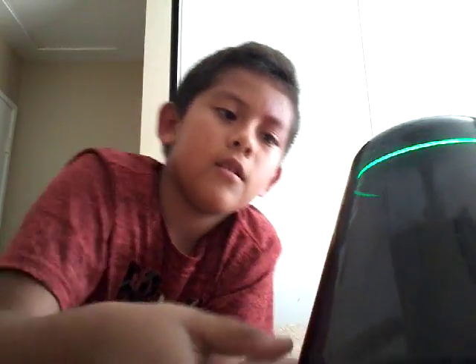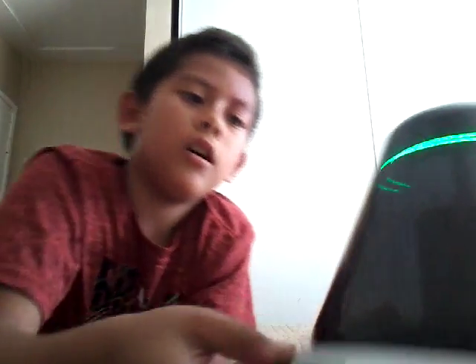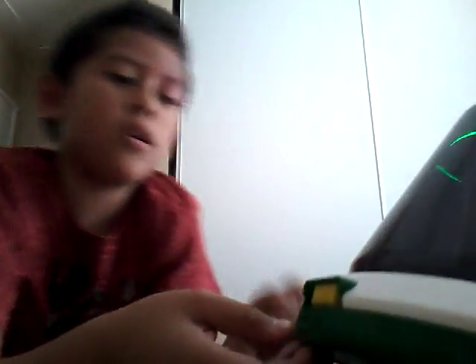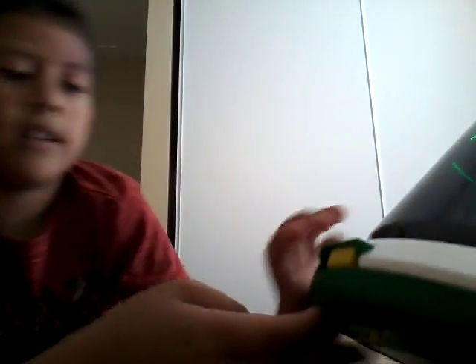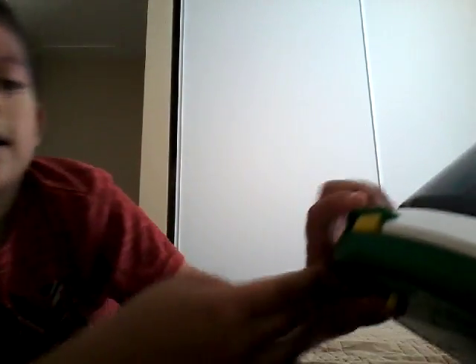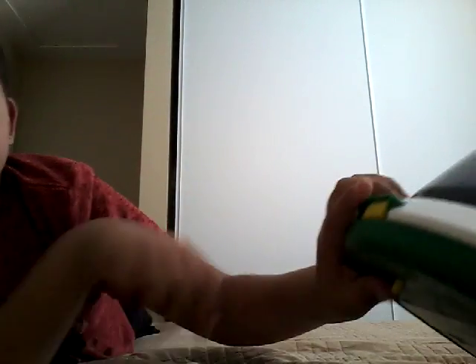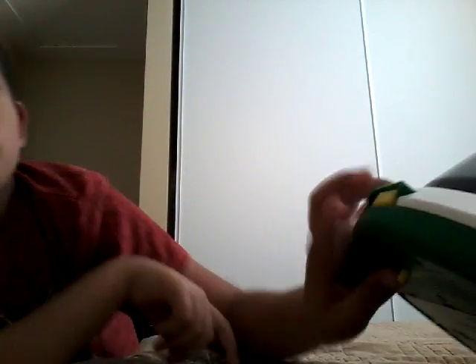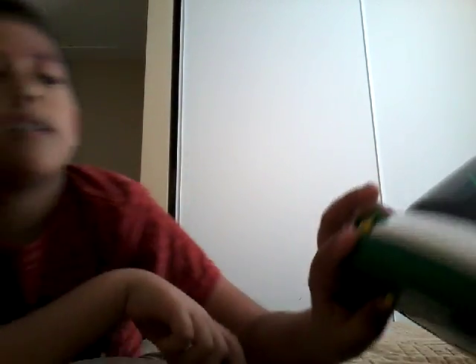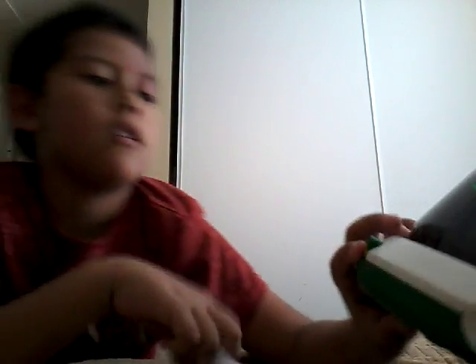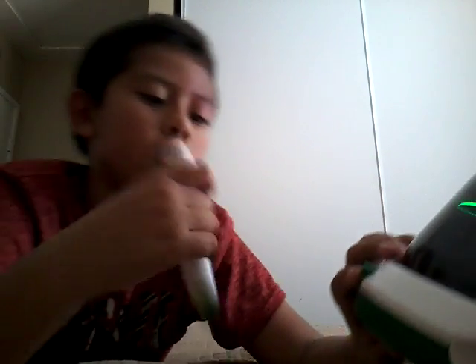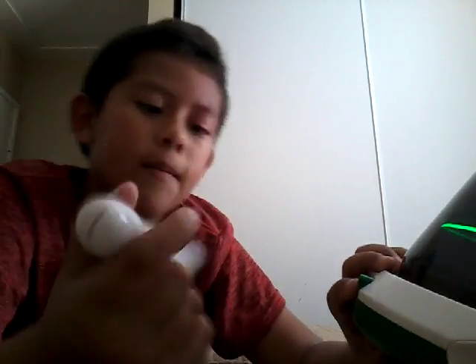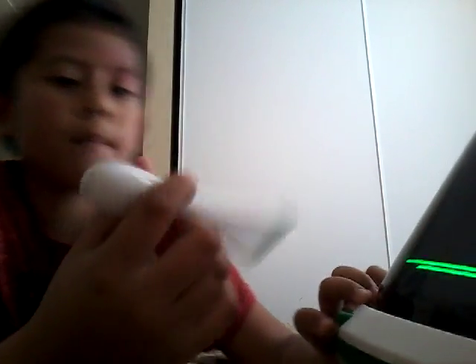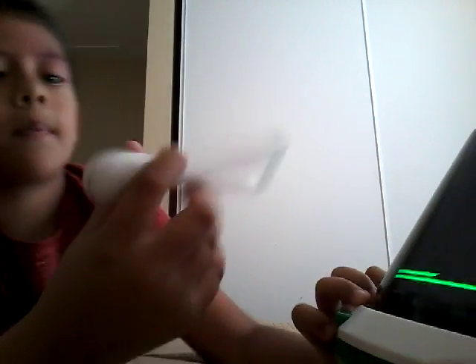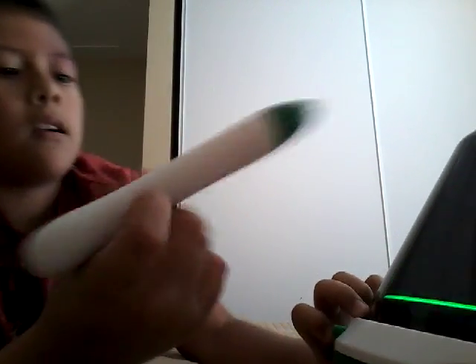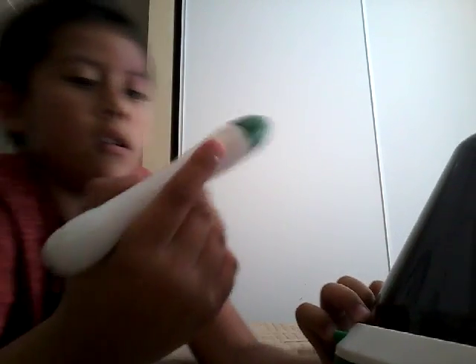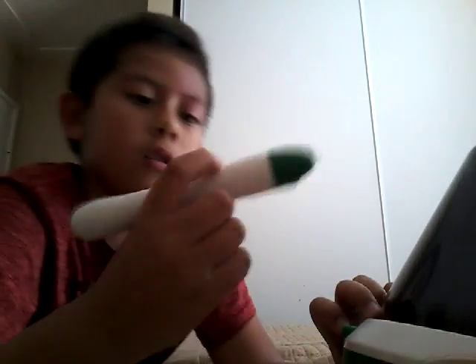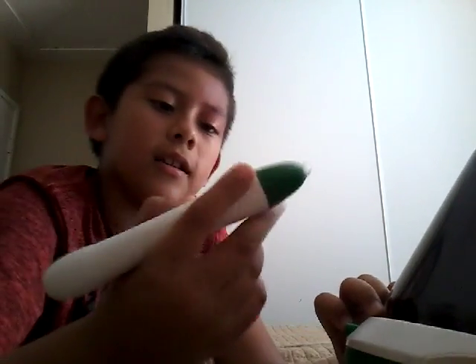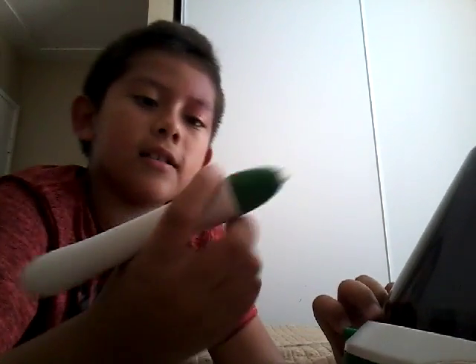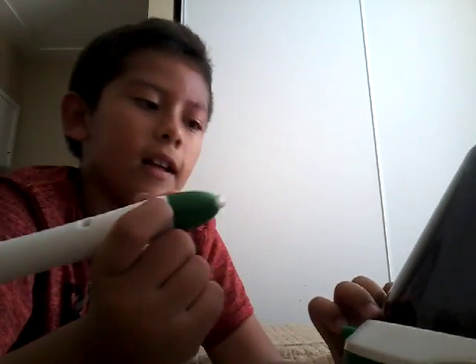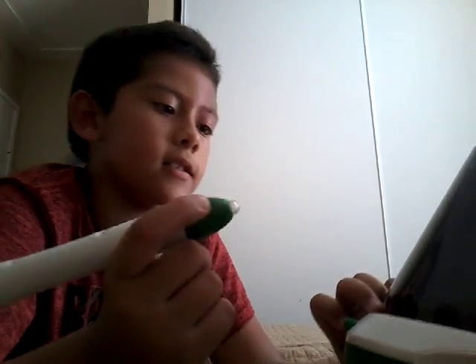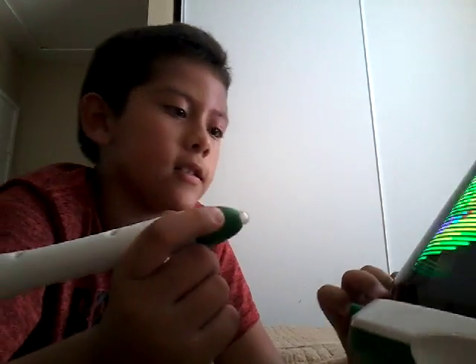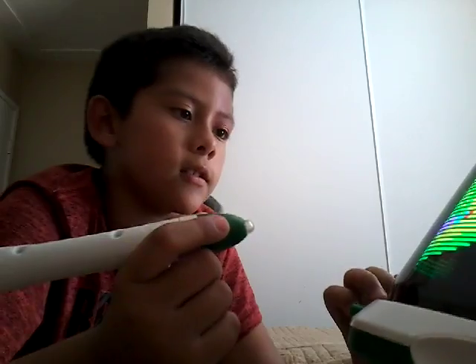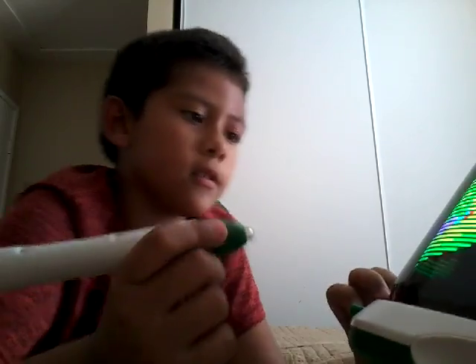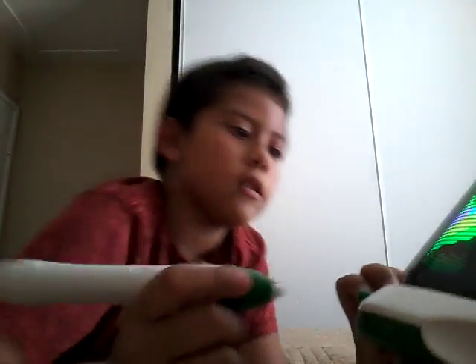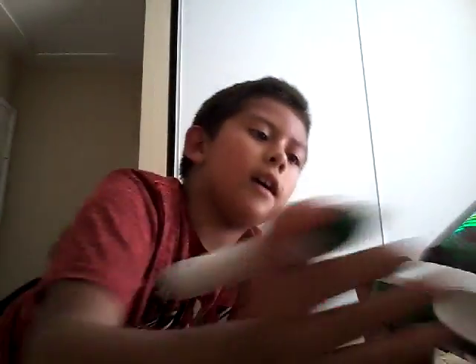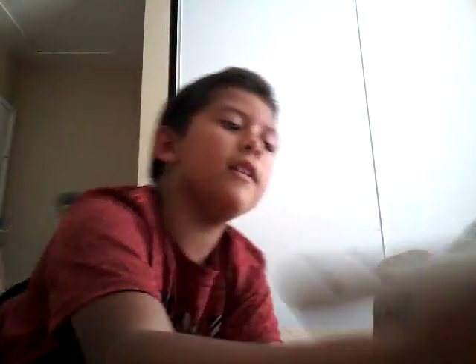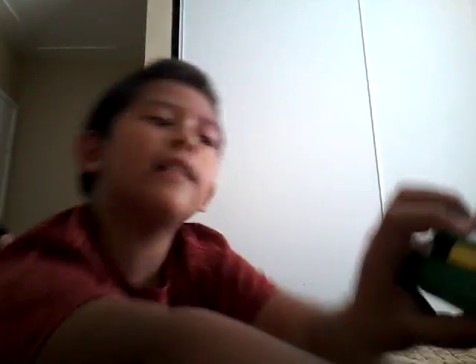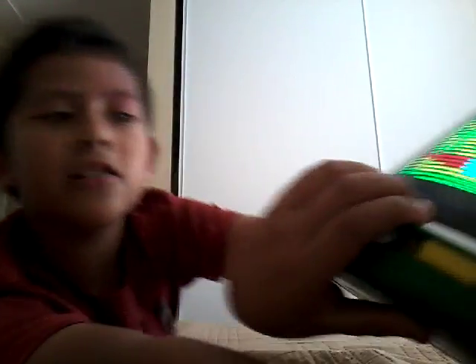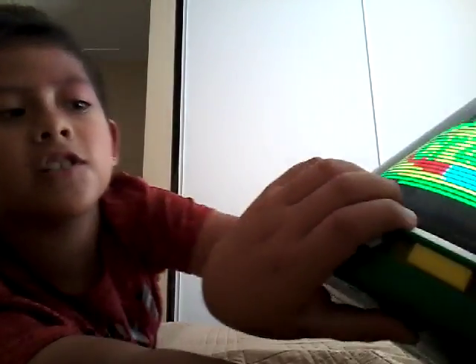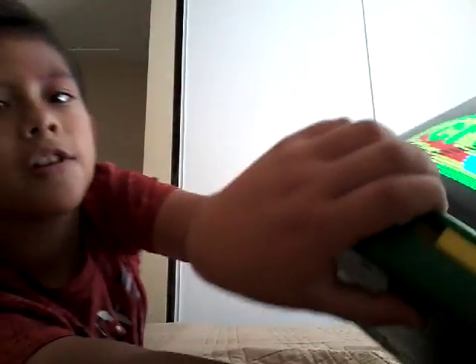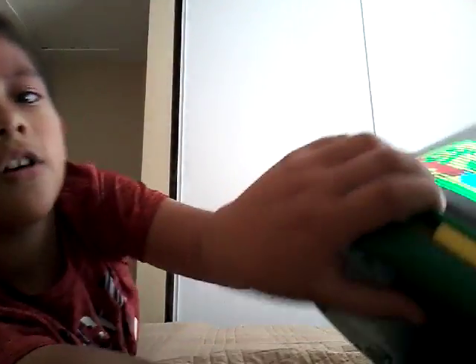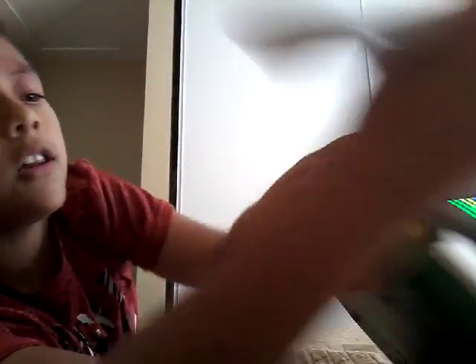Oh sorry about that guys. Look at this guys — and right there it says Crayola.